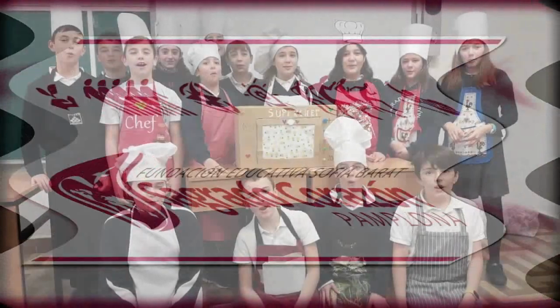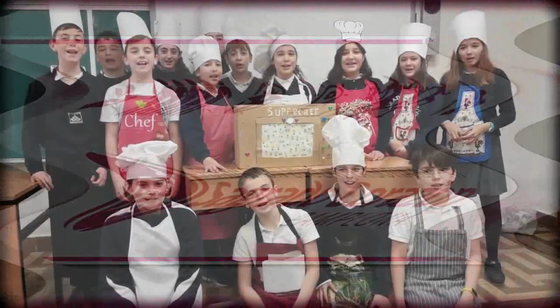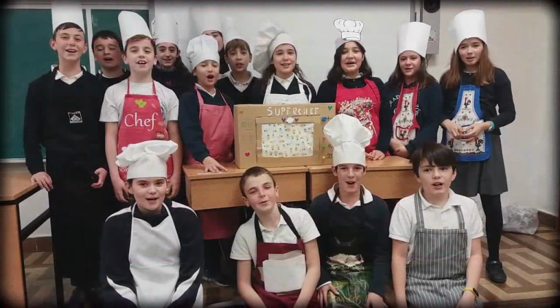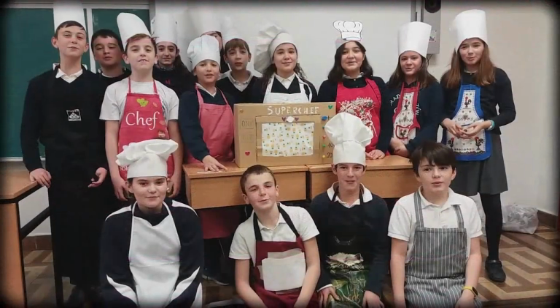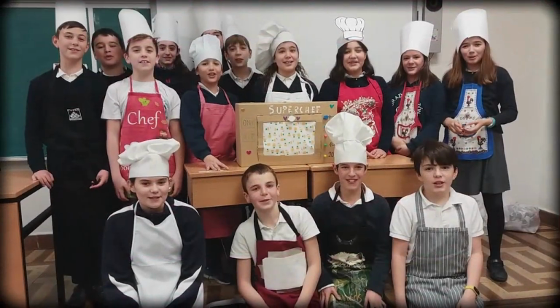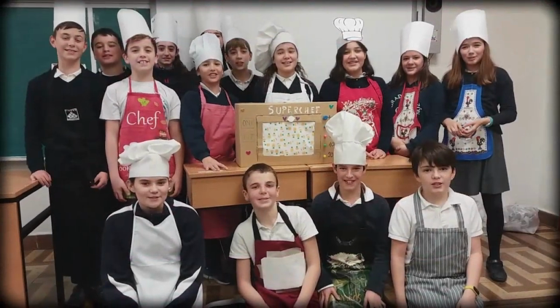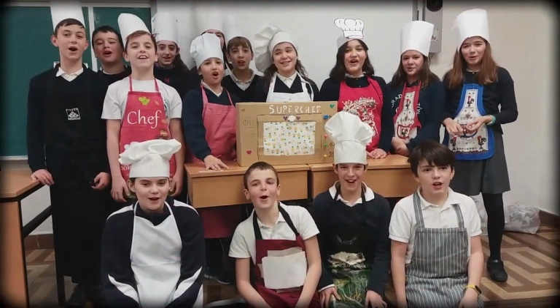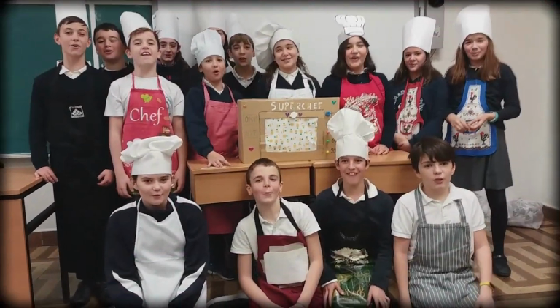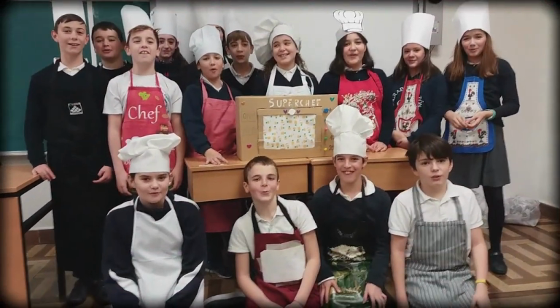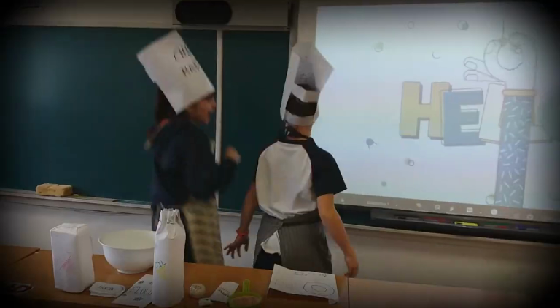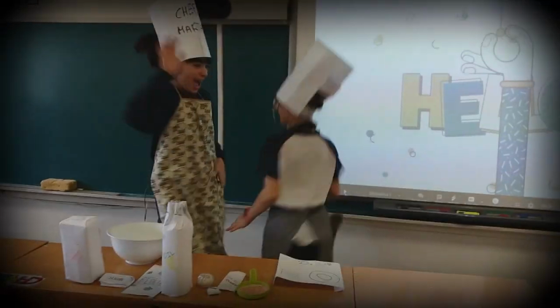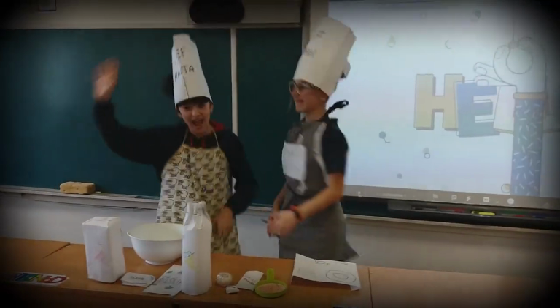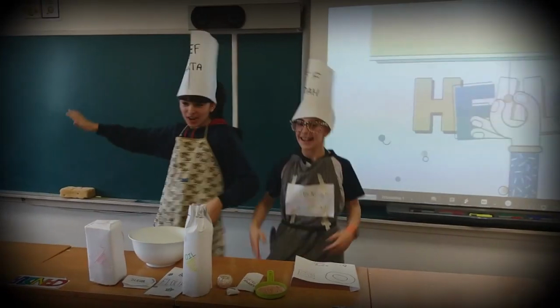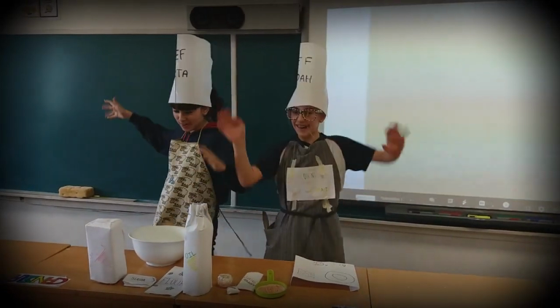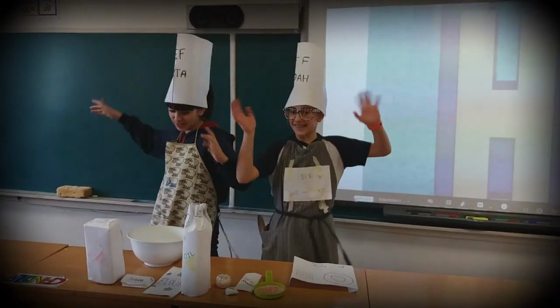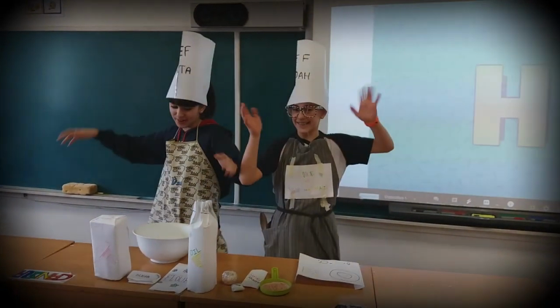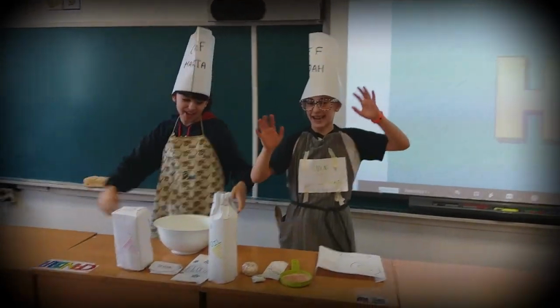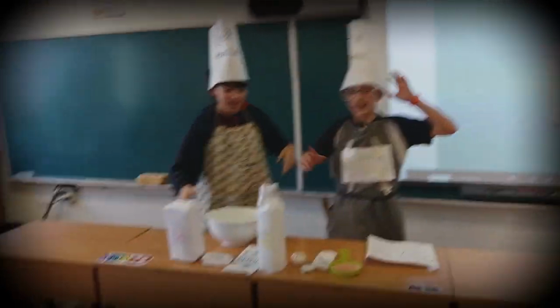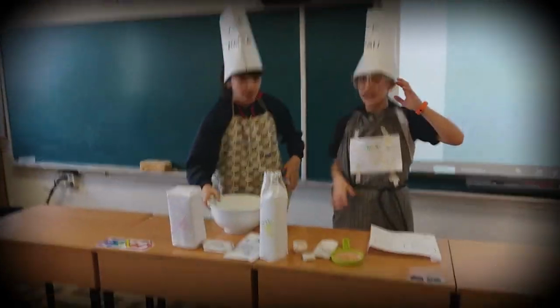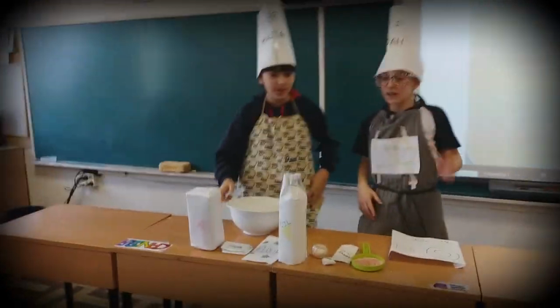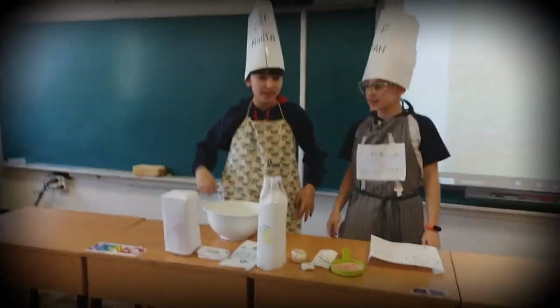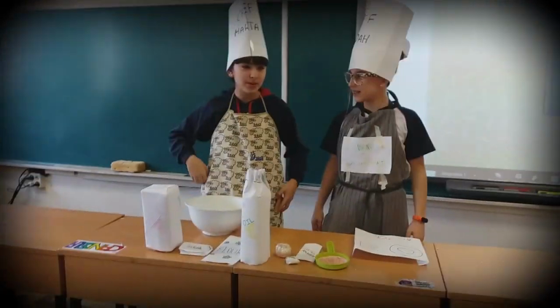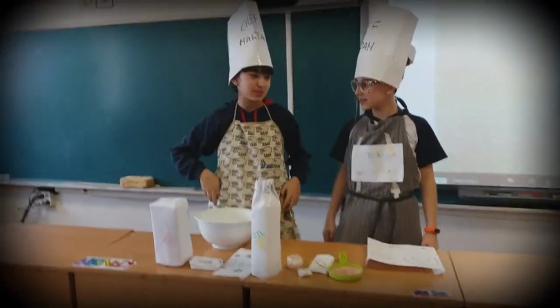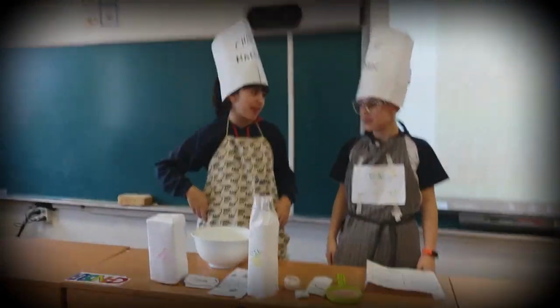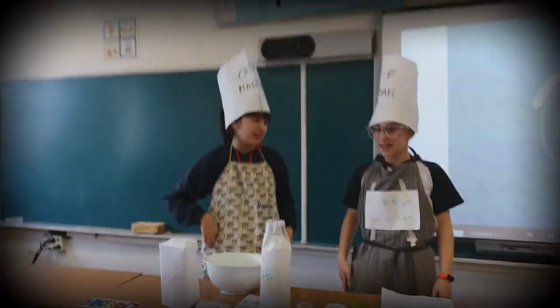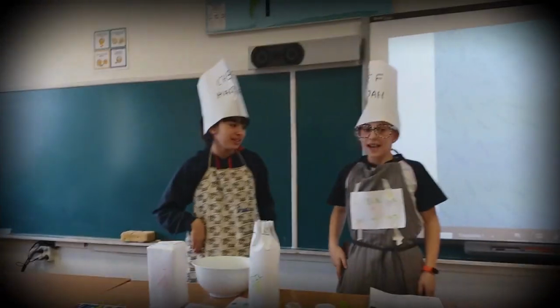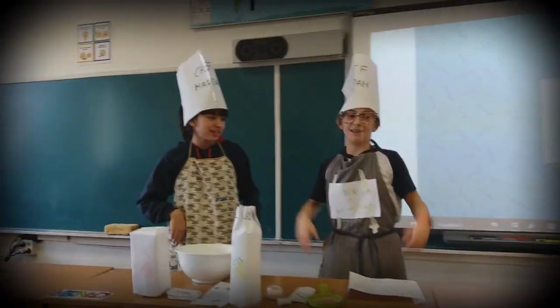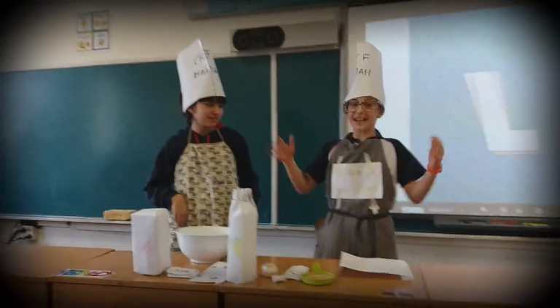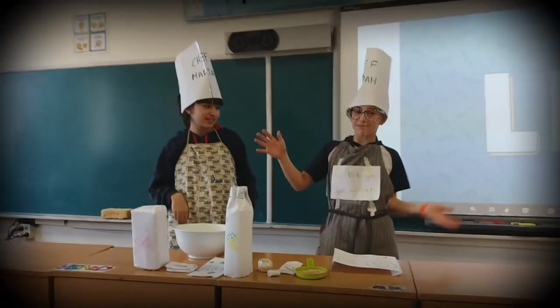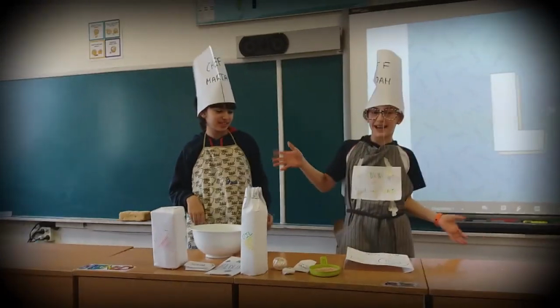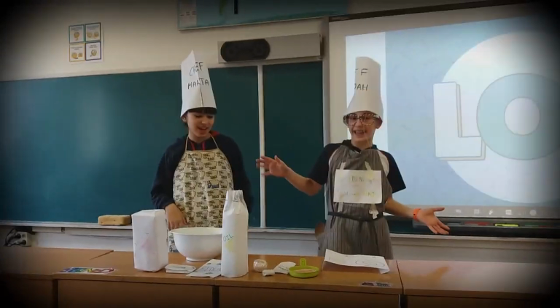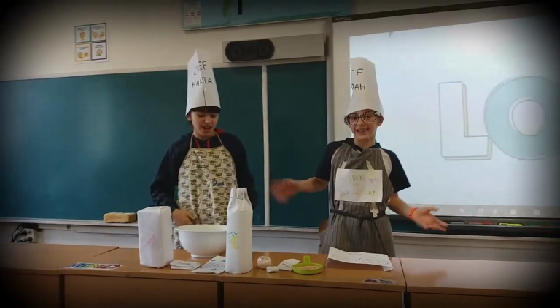Welcome to the show! Hello everyone! We are going to make American pancakes!